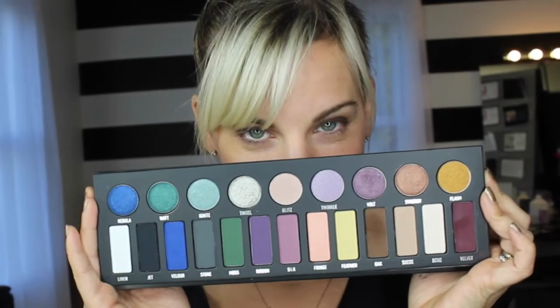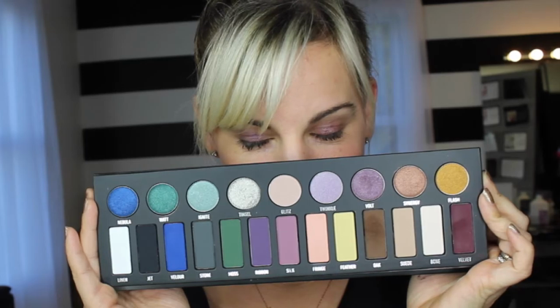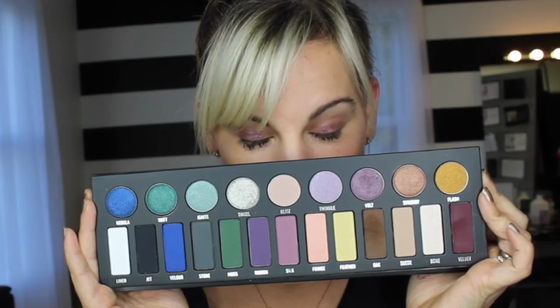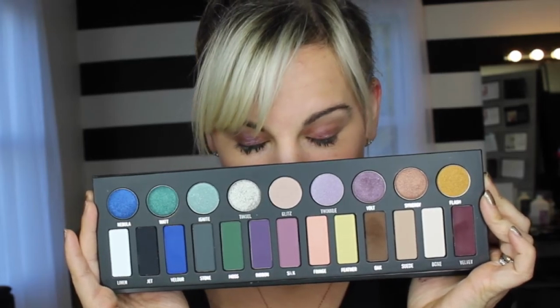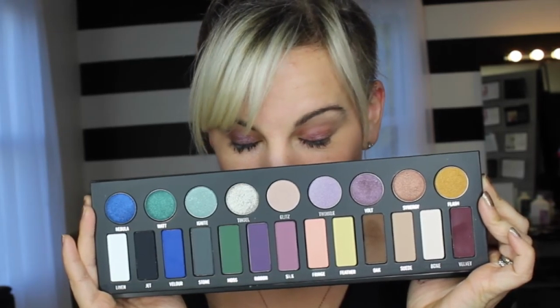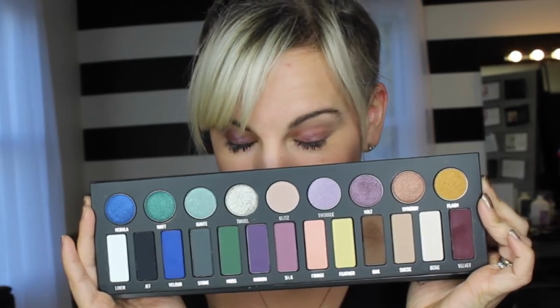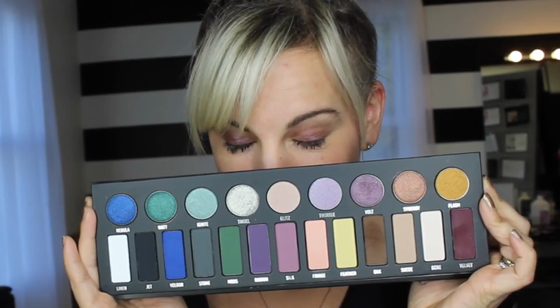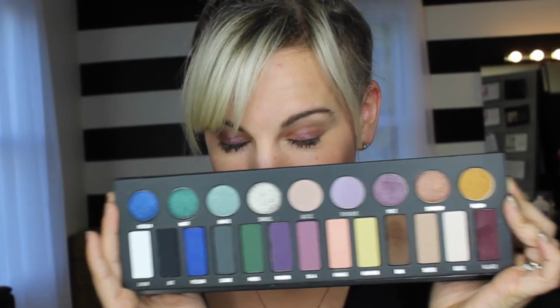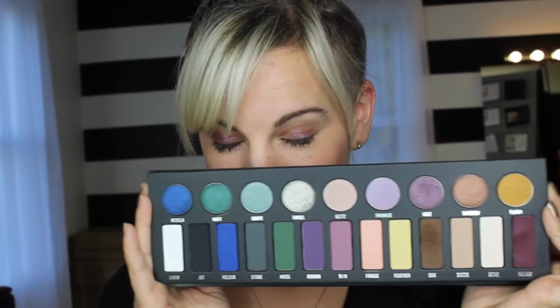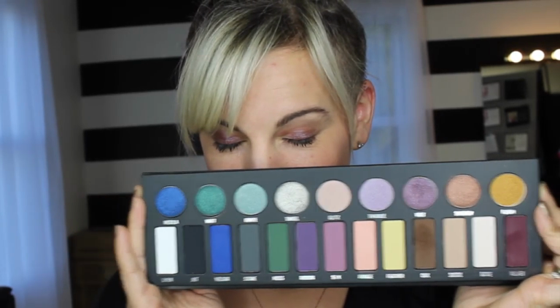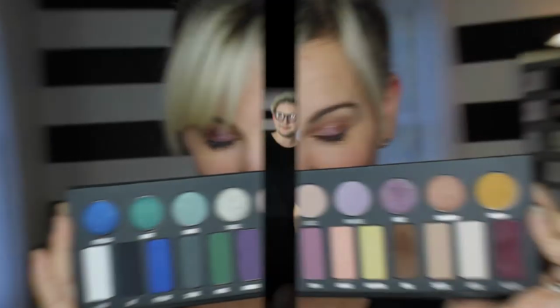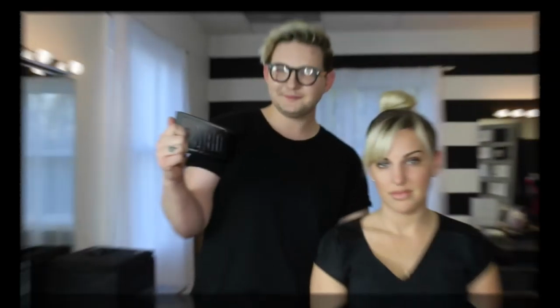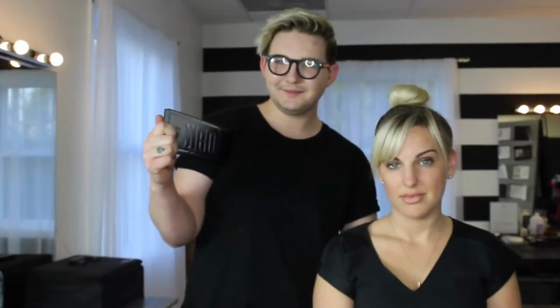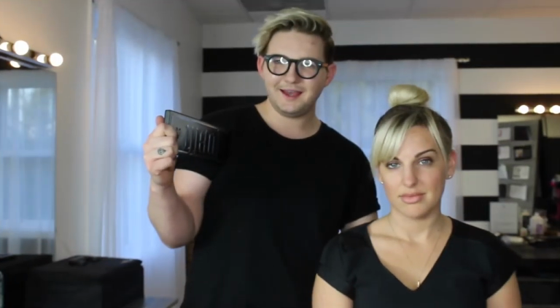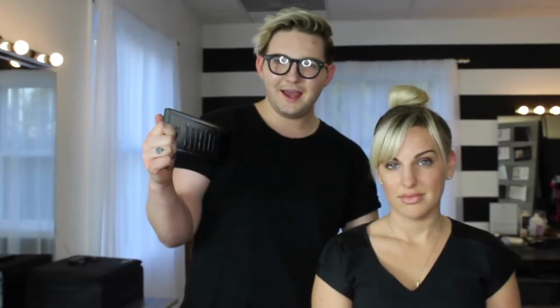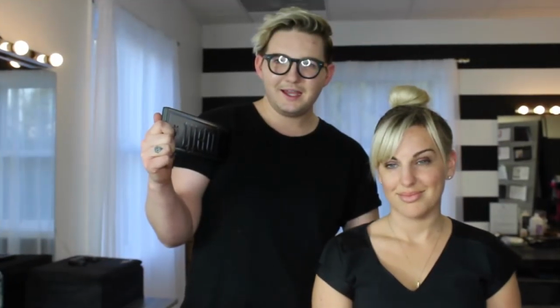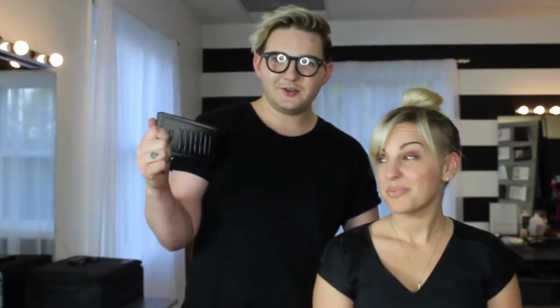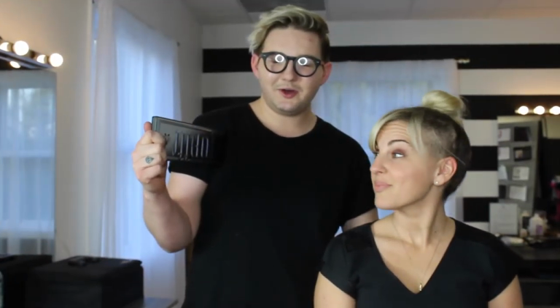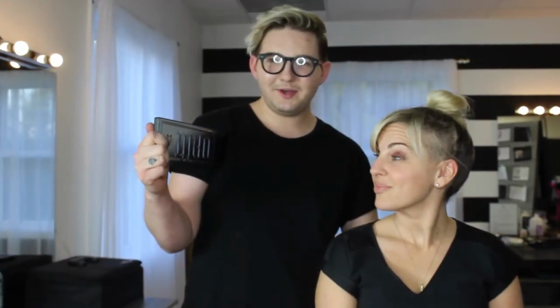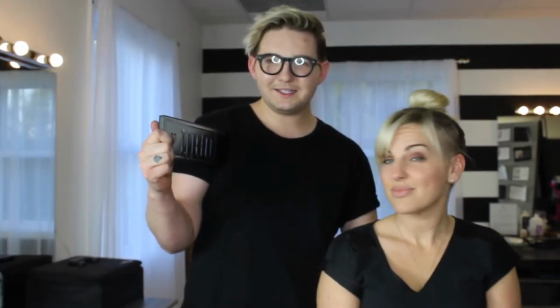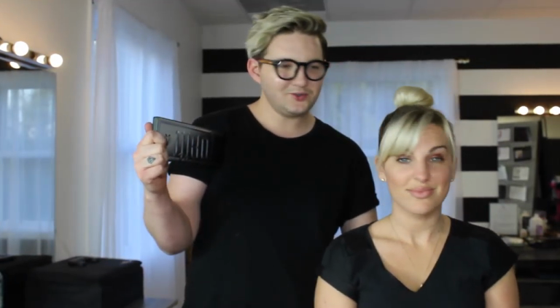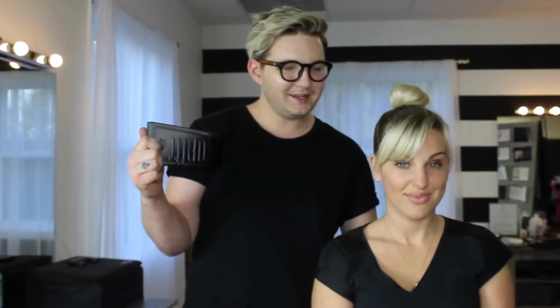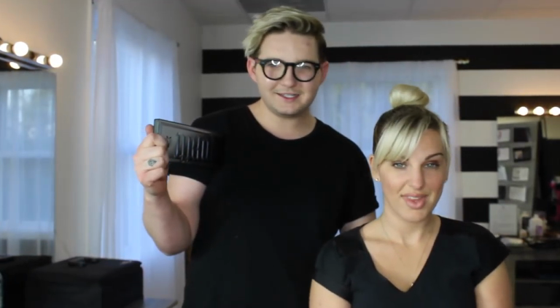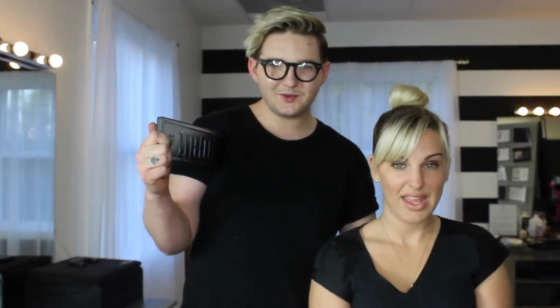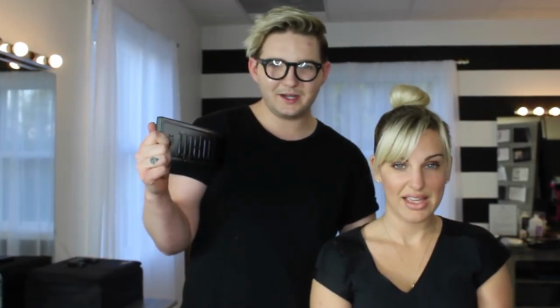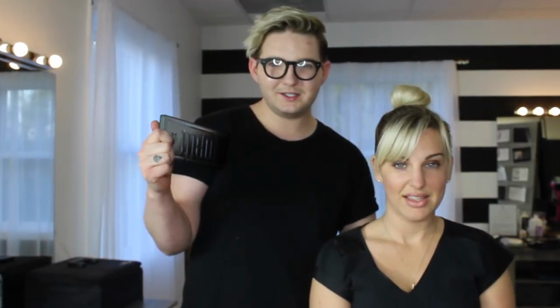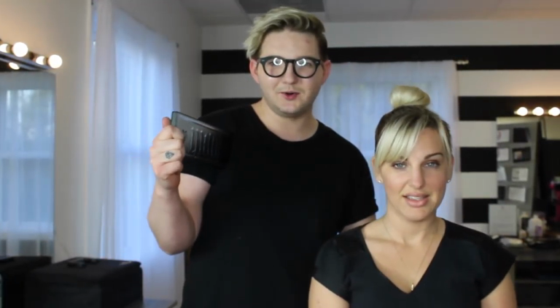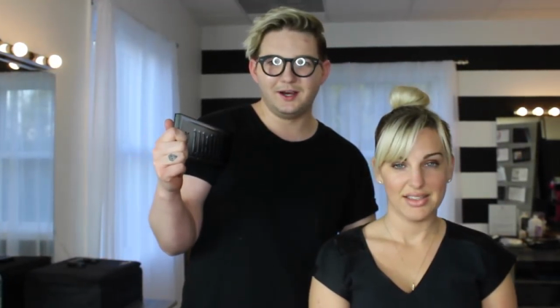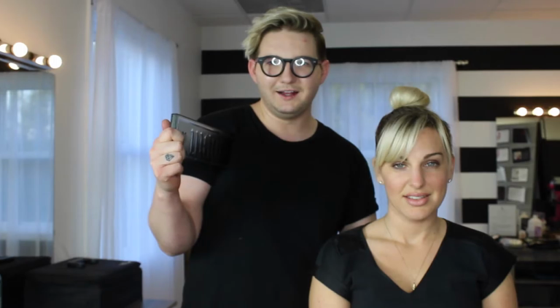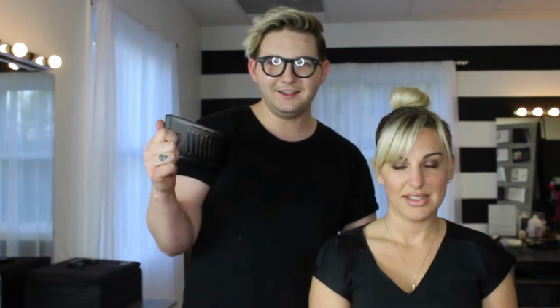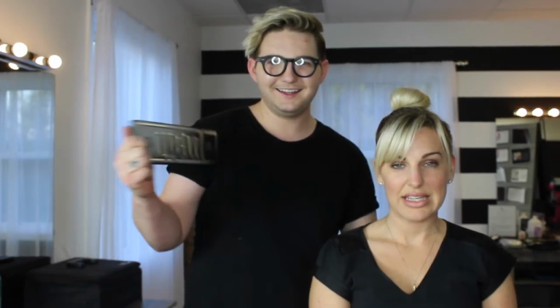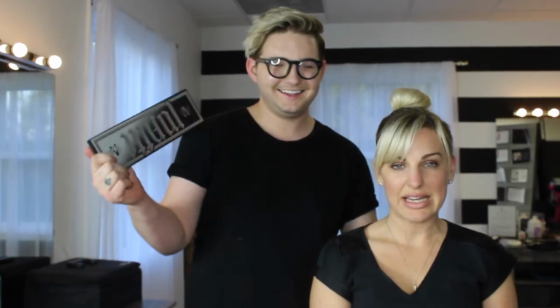Very simple look — five minute eye. I hope you guys enjoyed this quick tutorial!